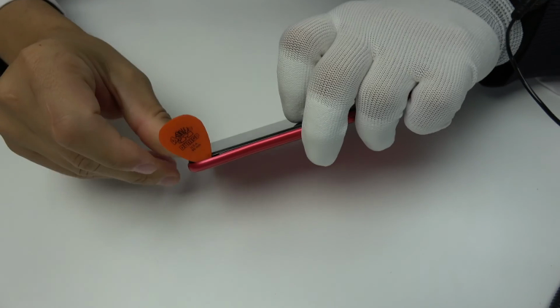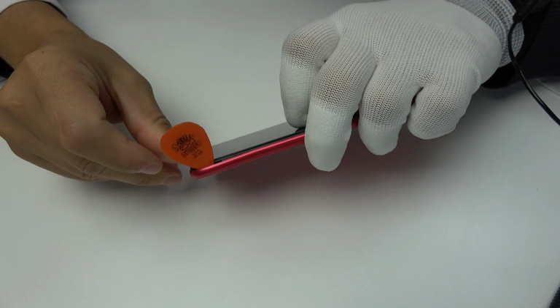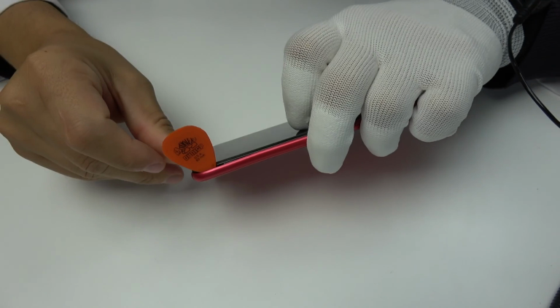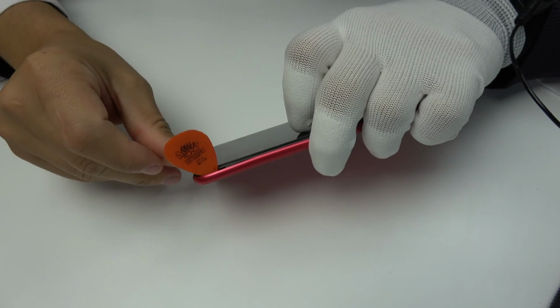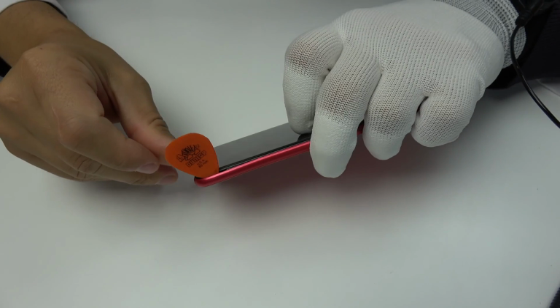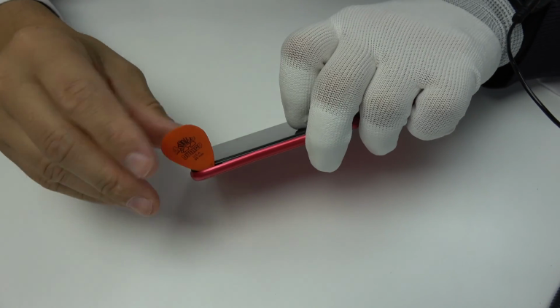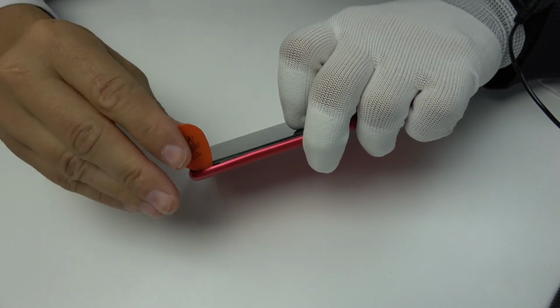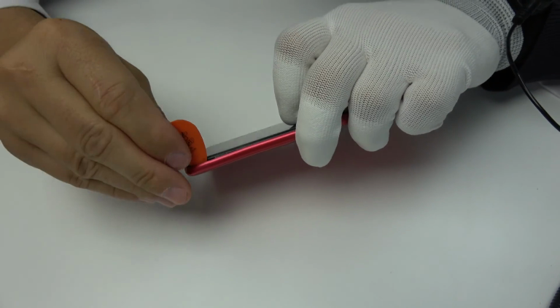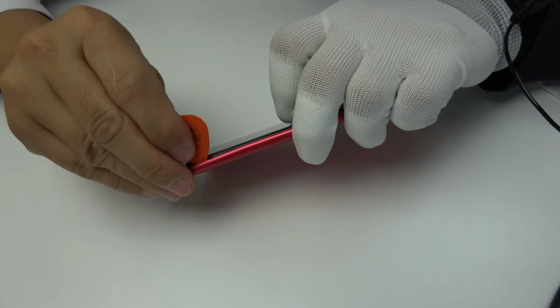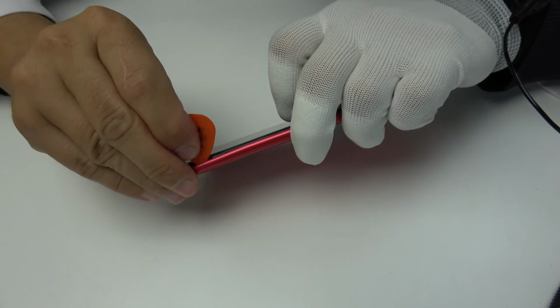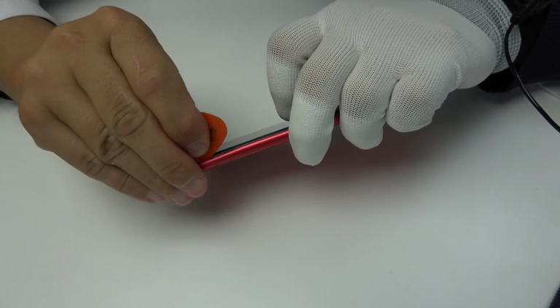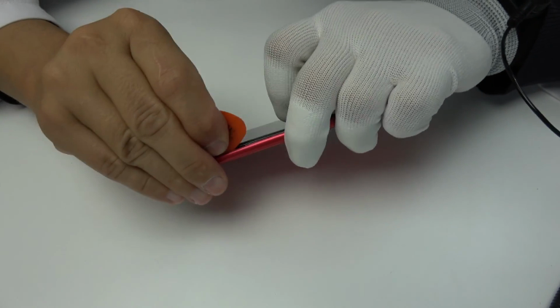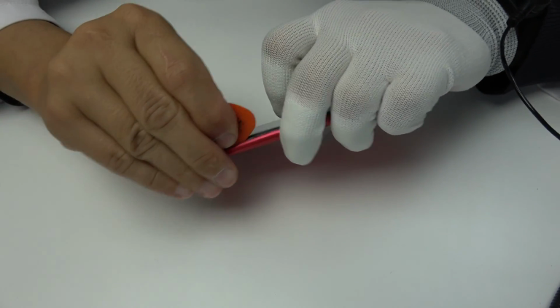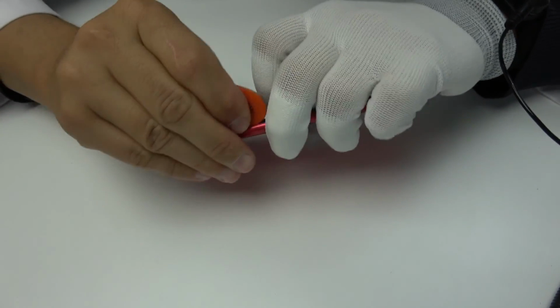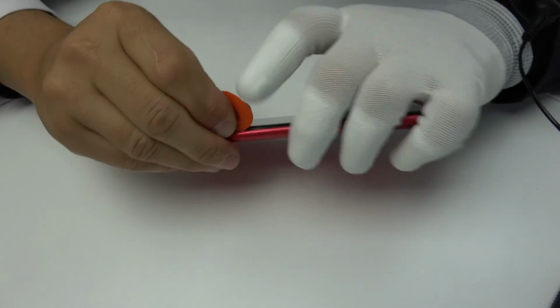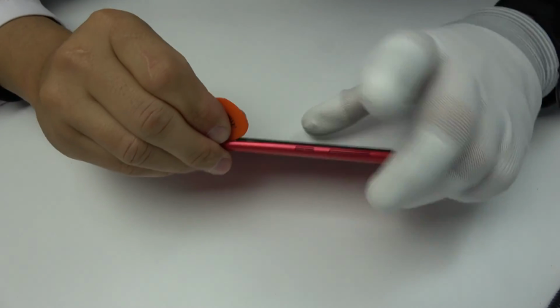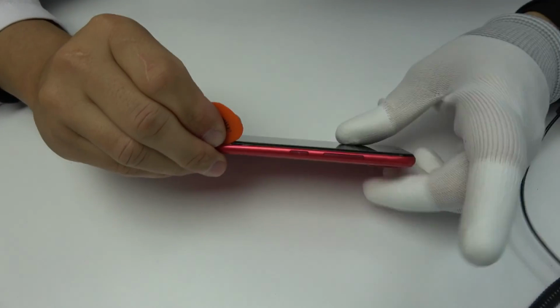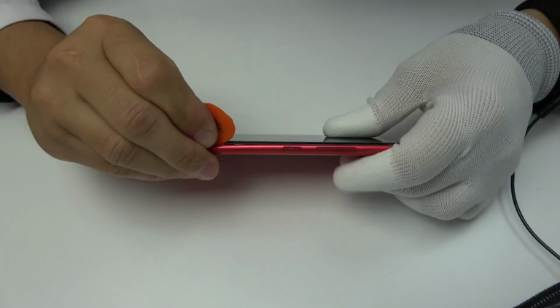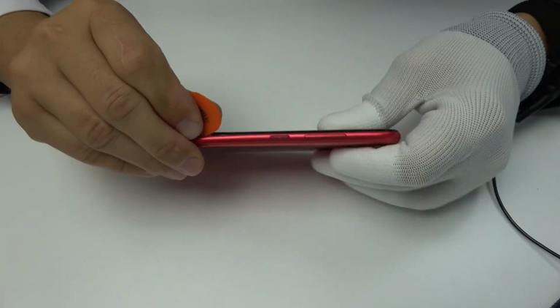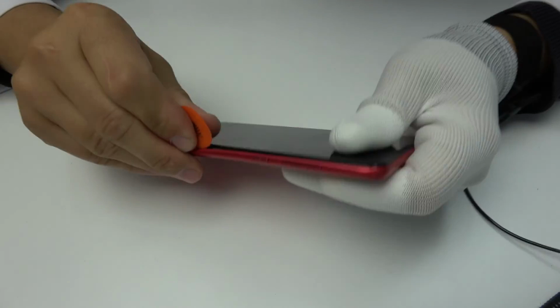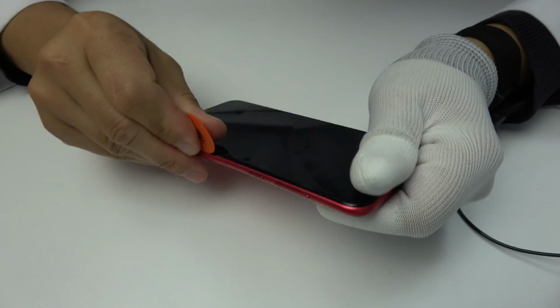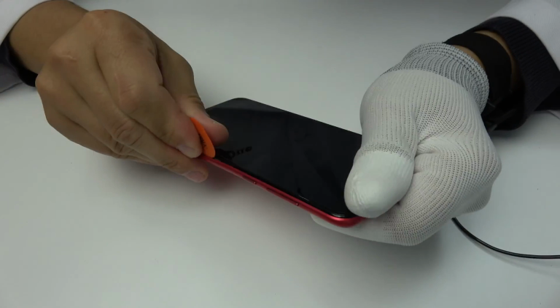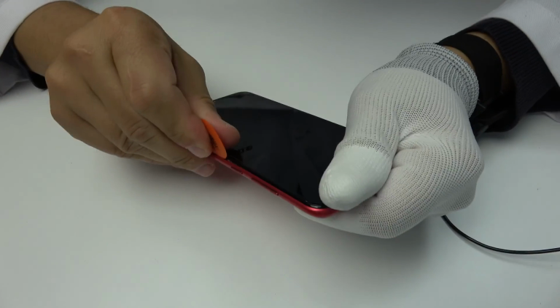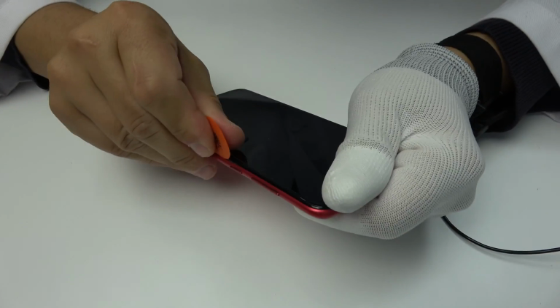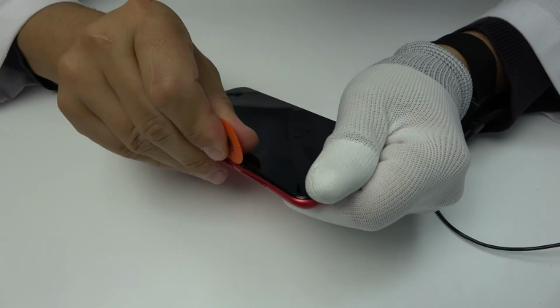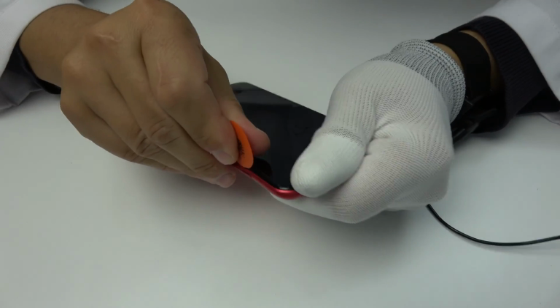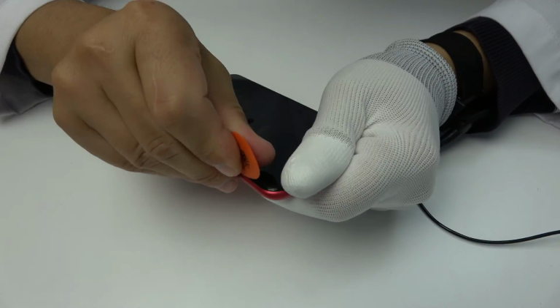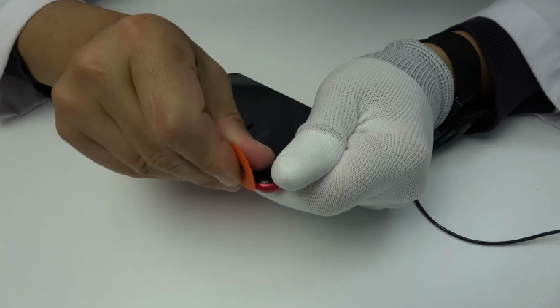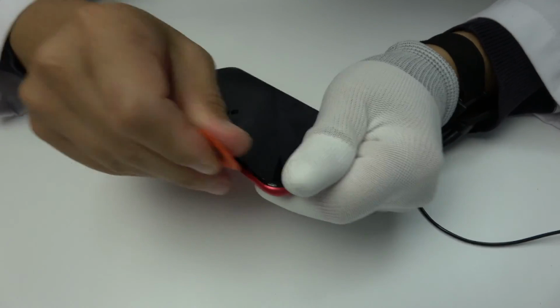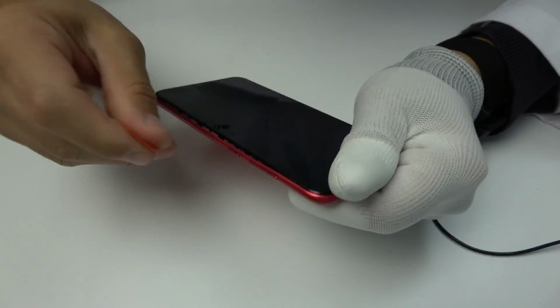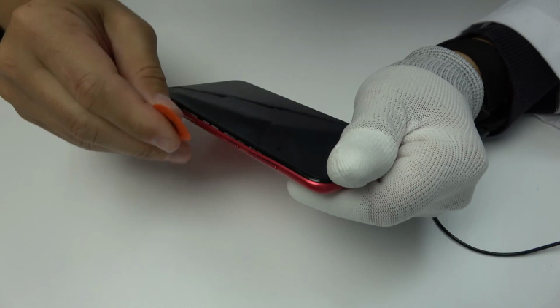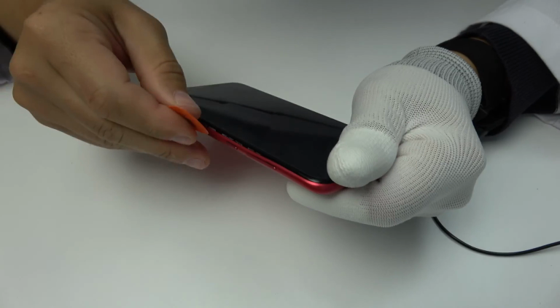Now, remove the back cover with the help of a guitar pick.